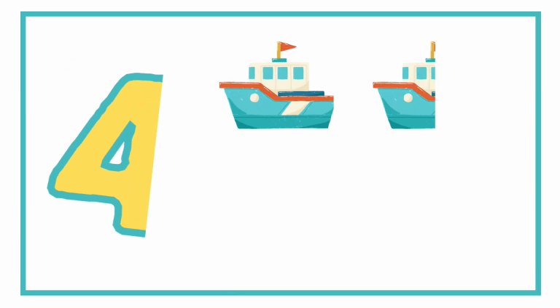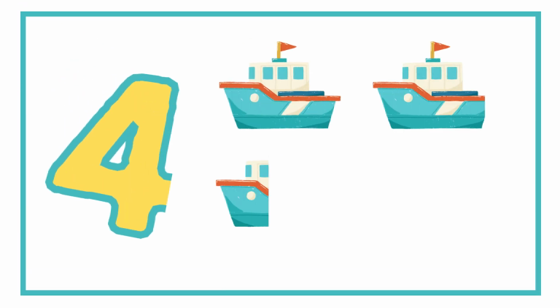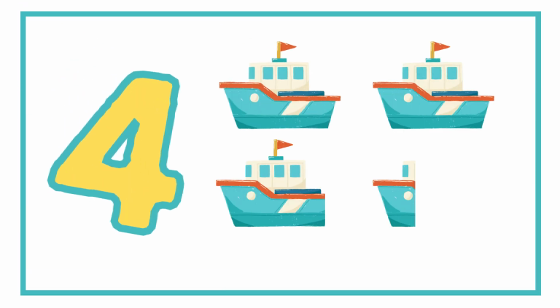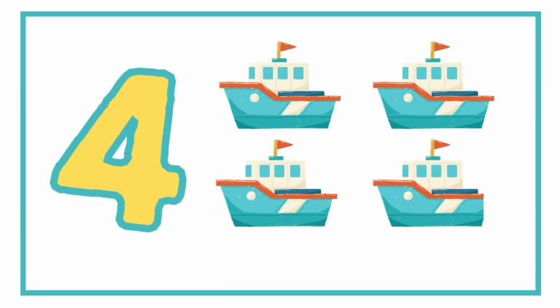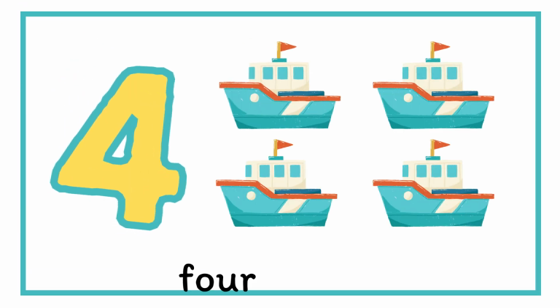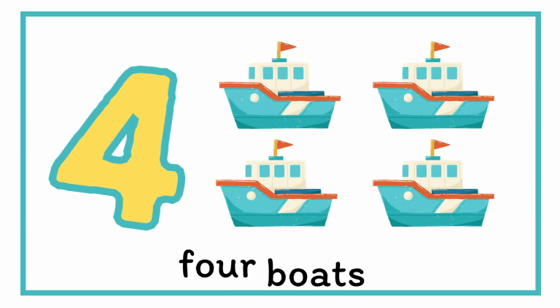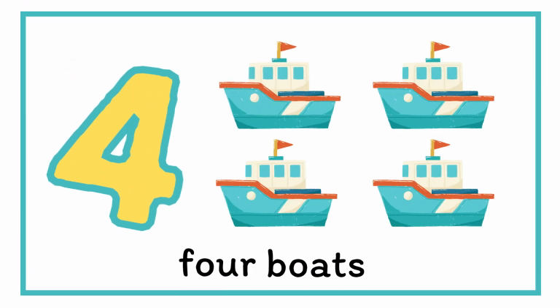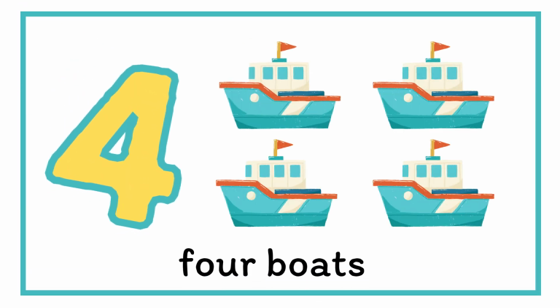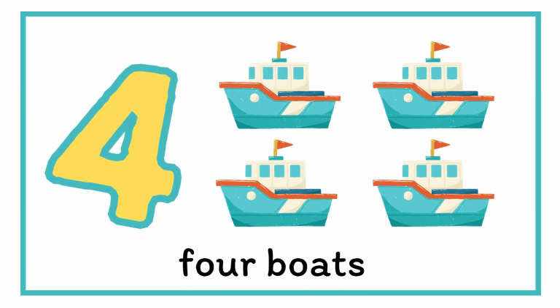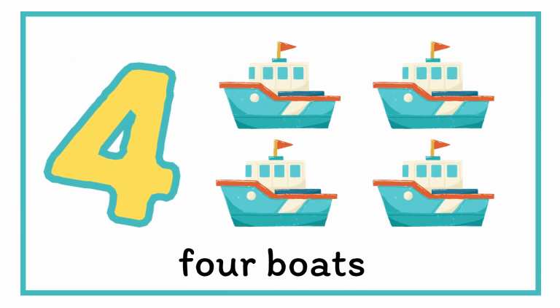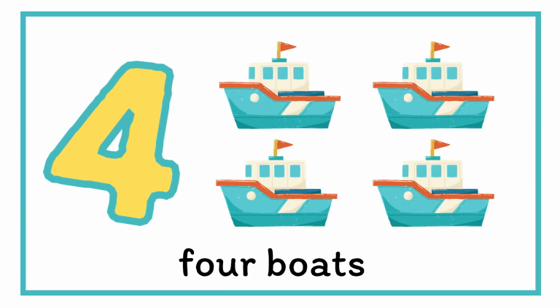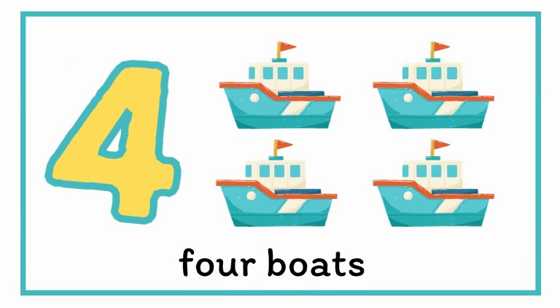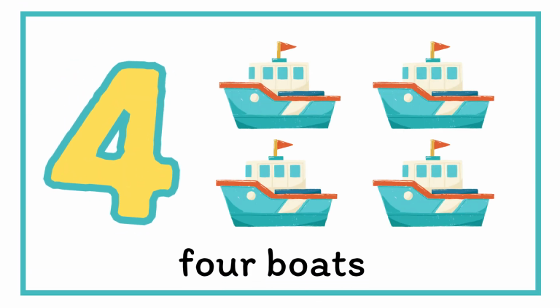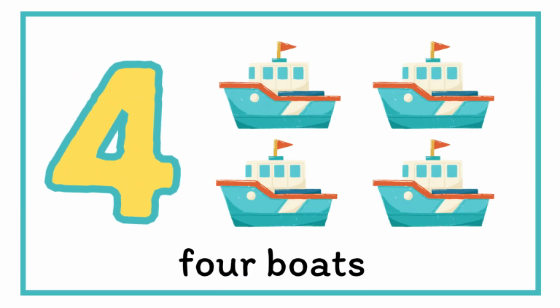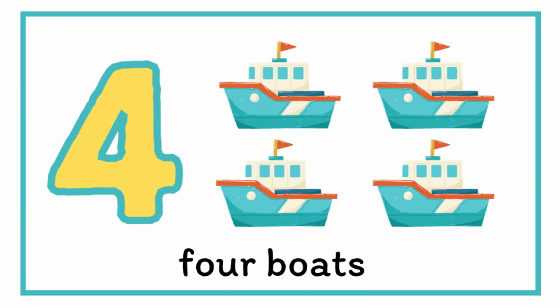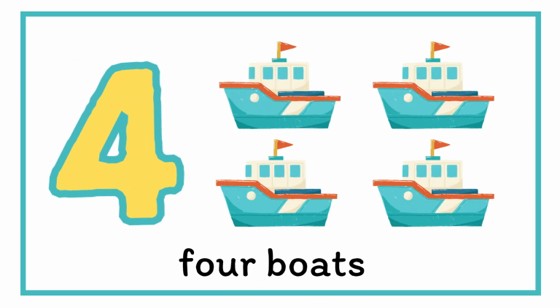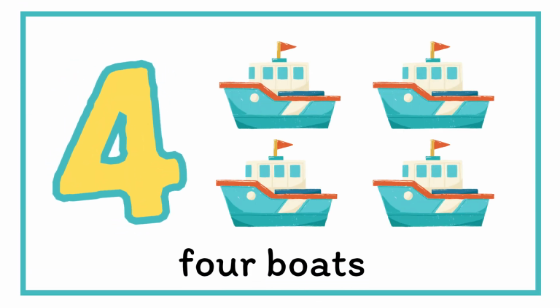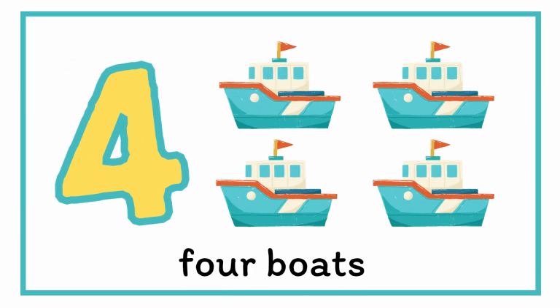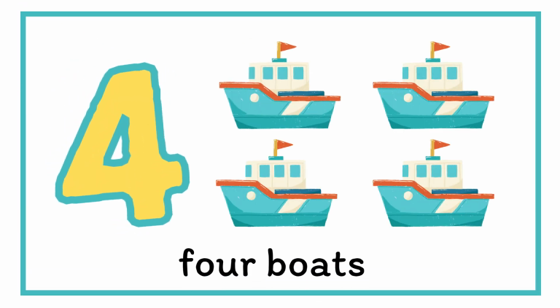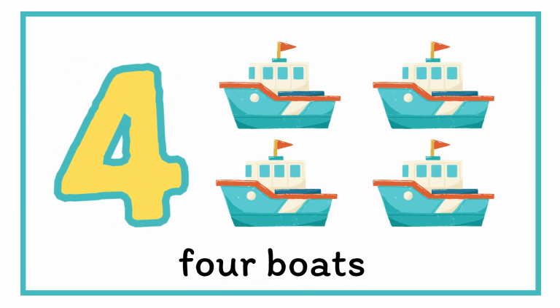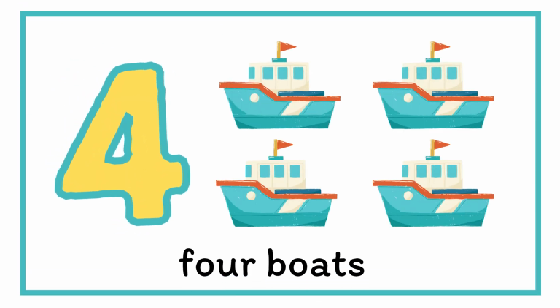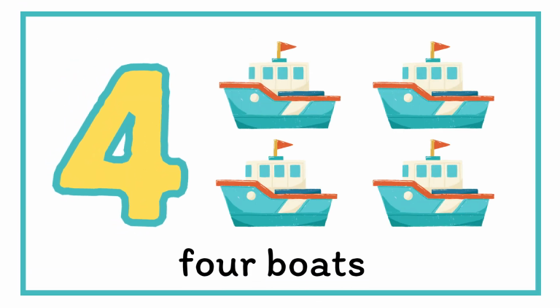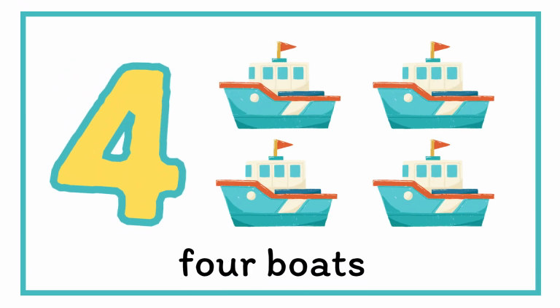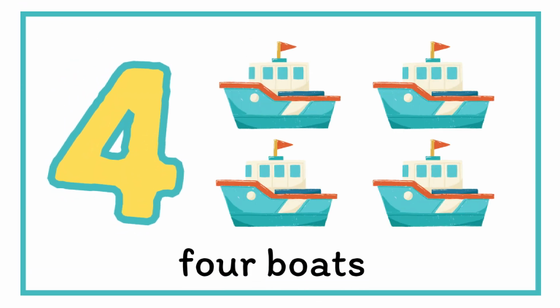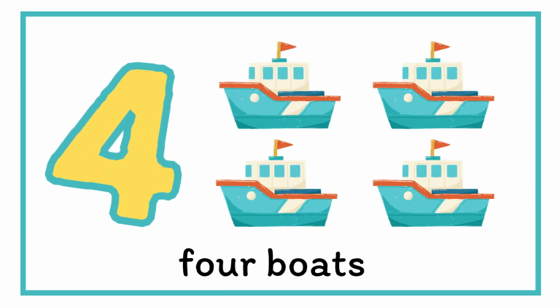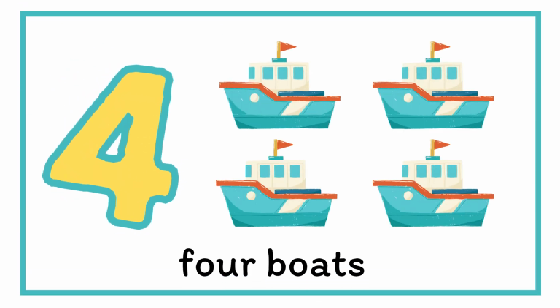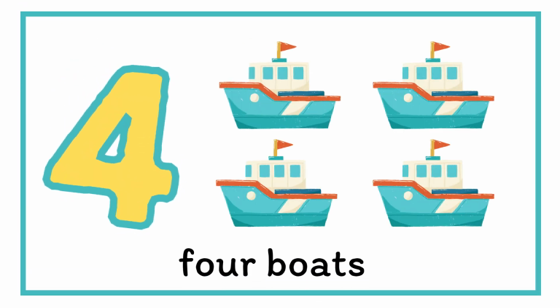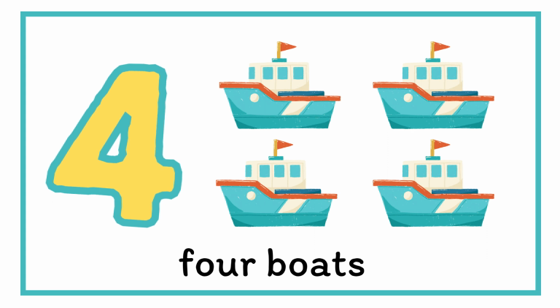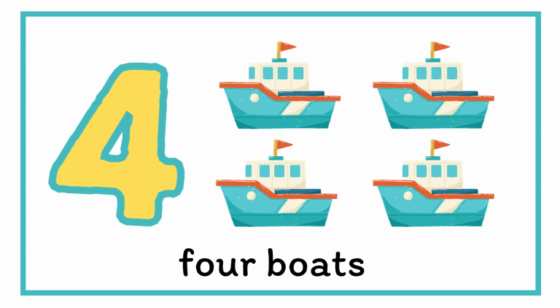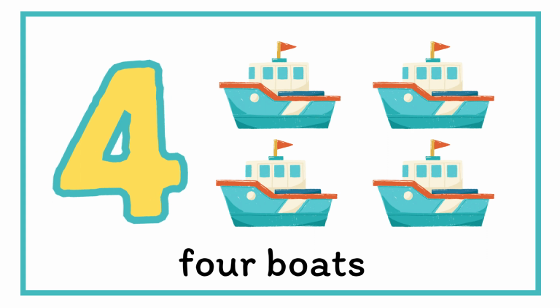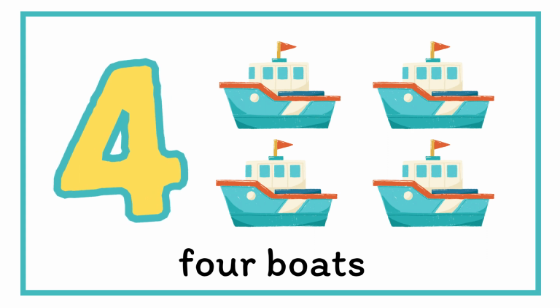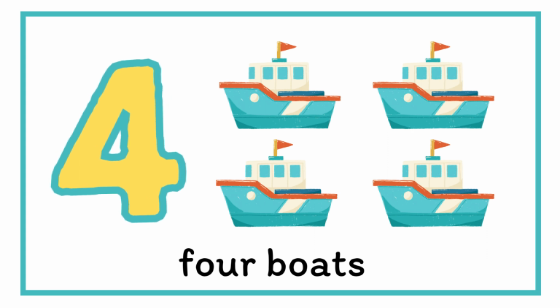Next stop is number four. There are four boats coming through. Four.